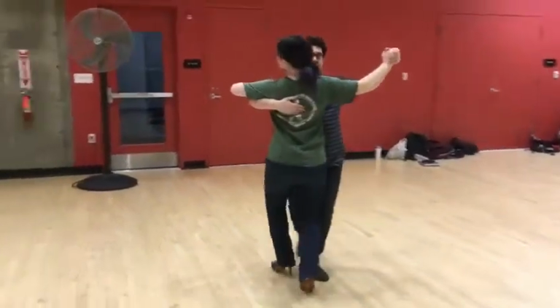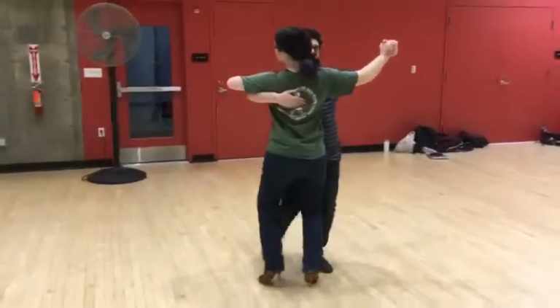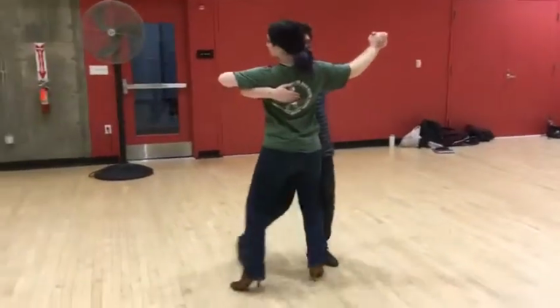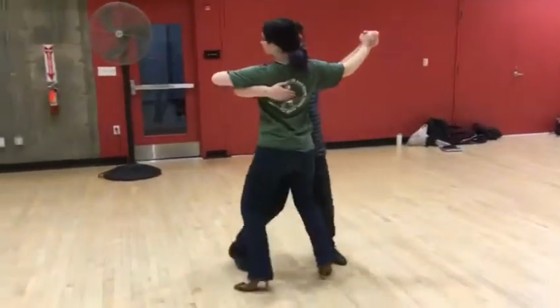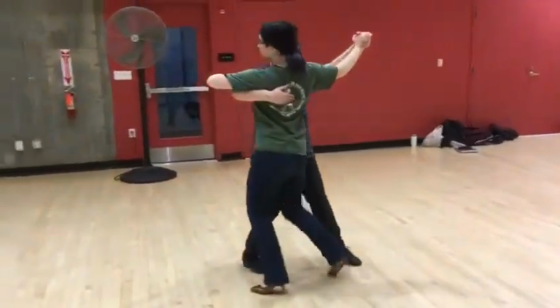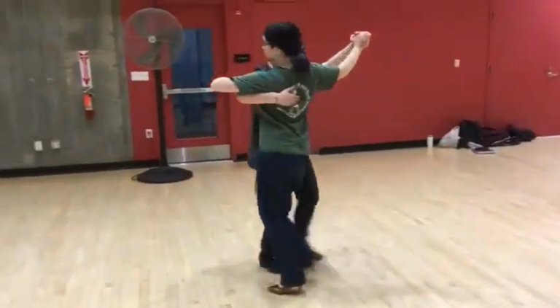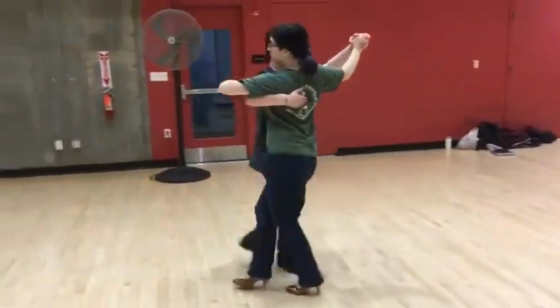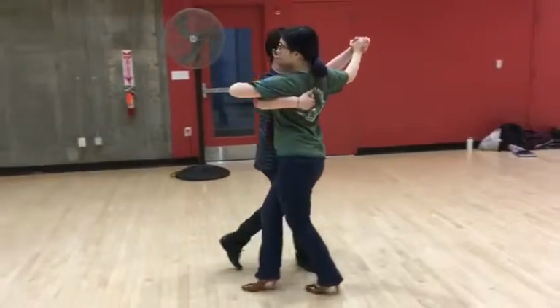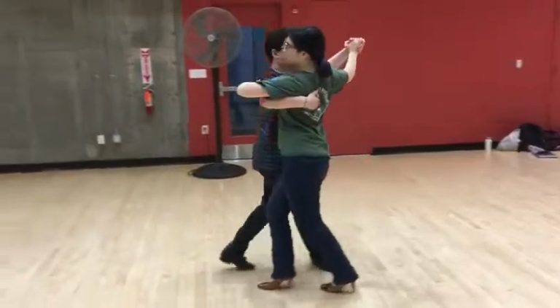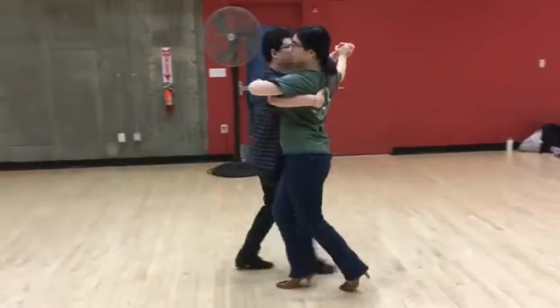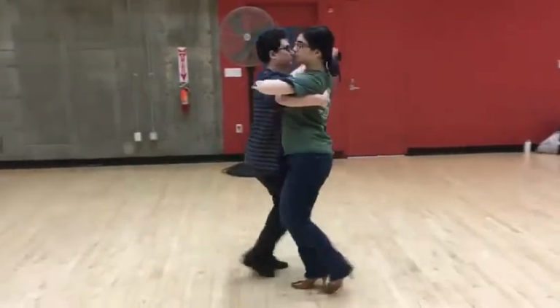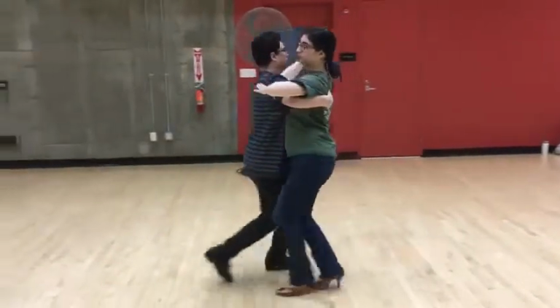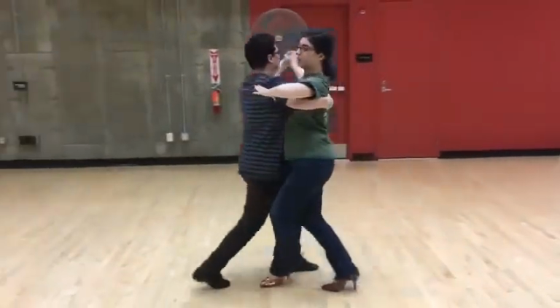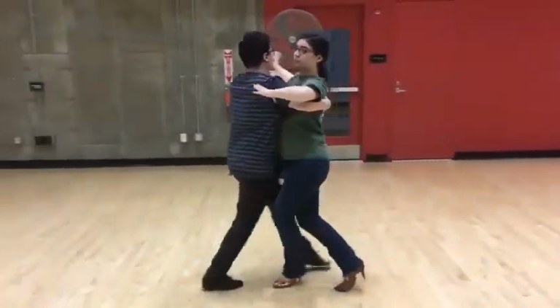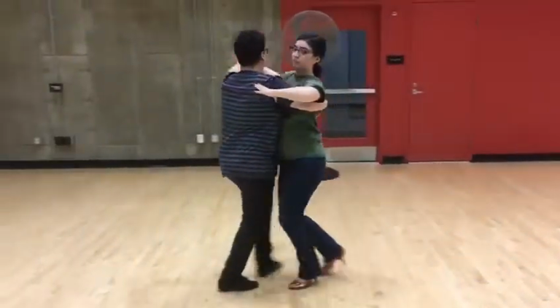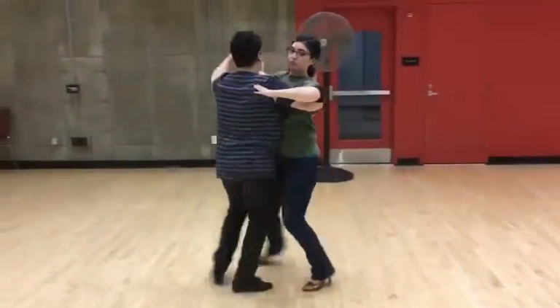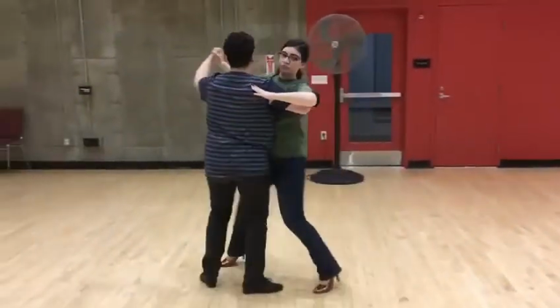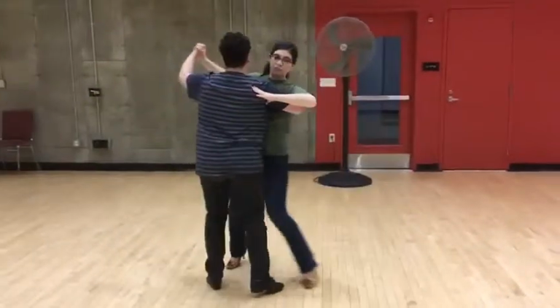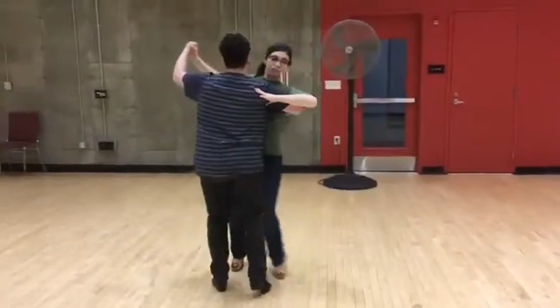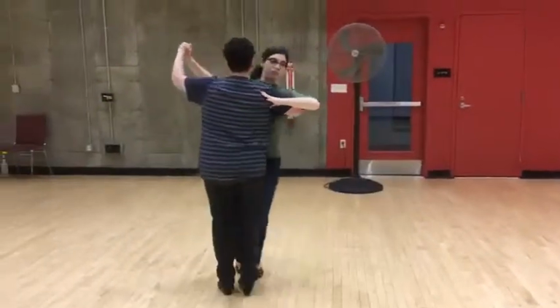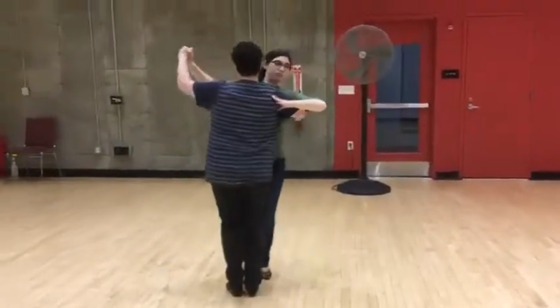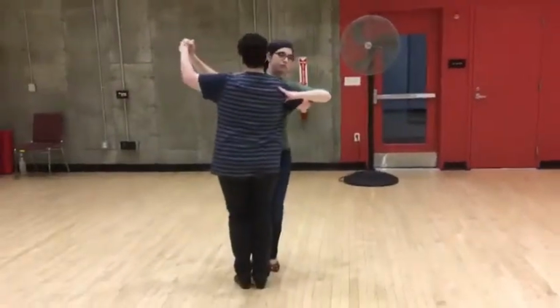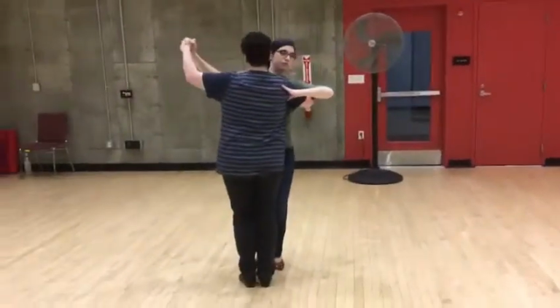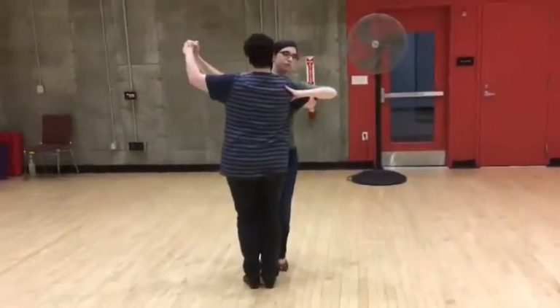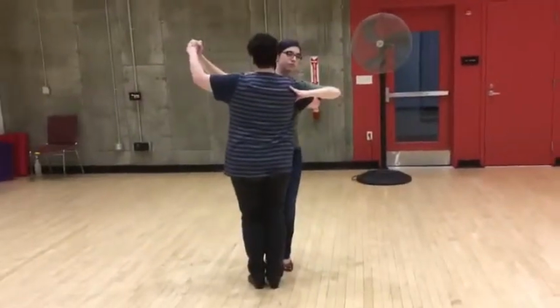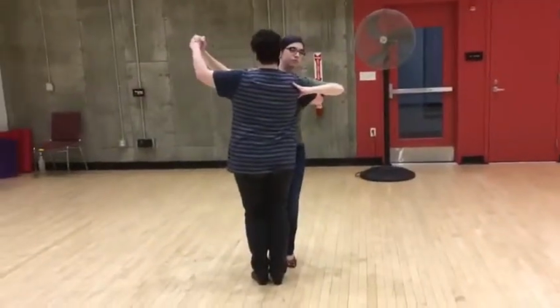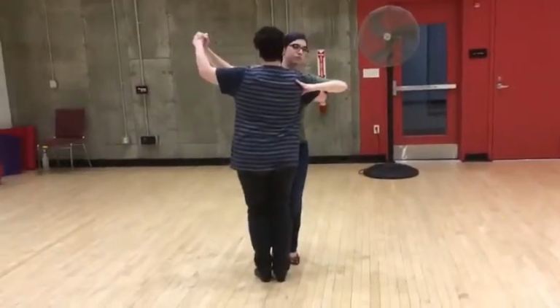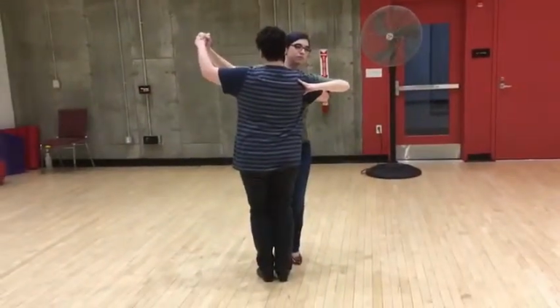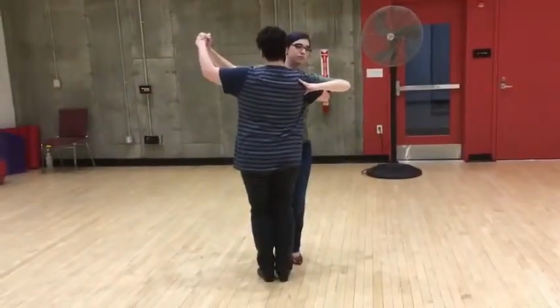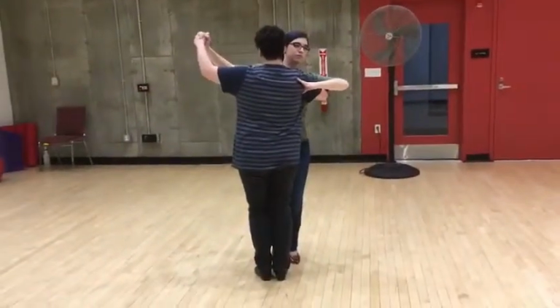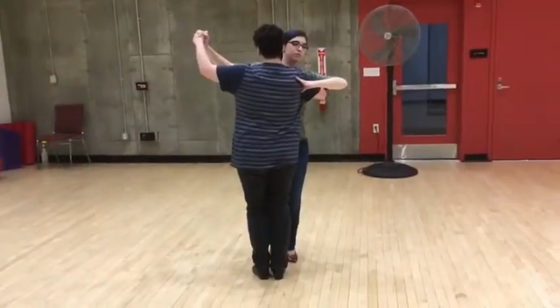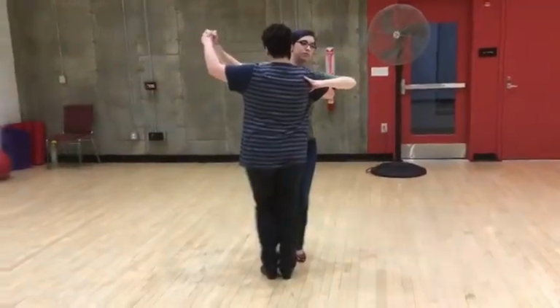Then reverse turn: quick, quick, slow, quick, quick, close the feet, and that's it.